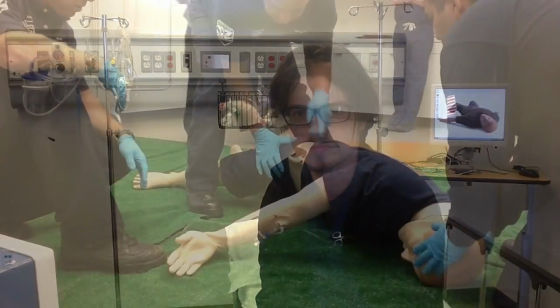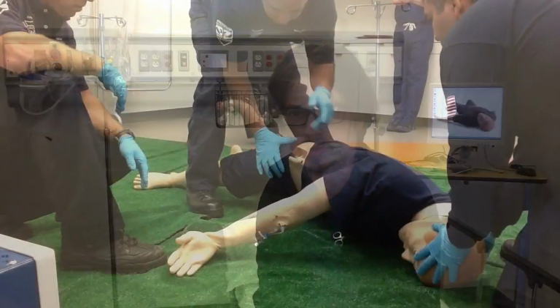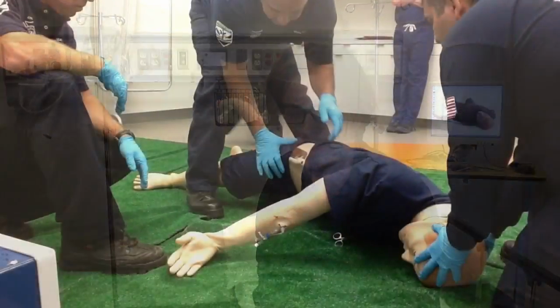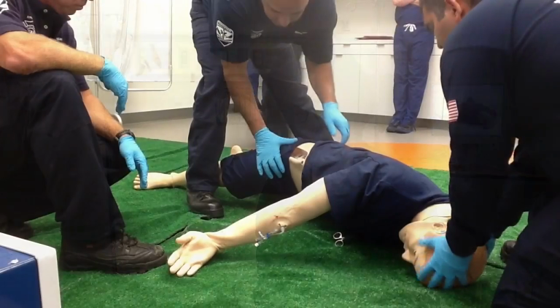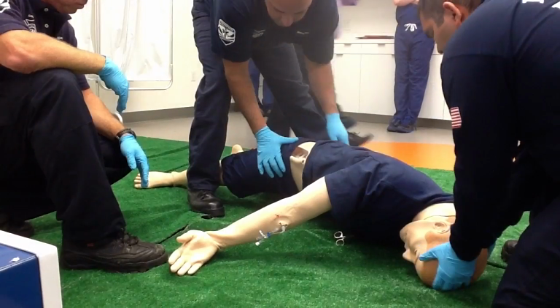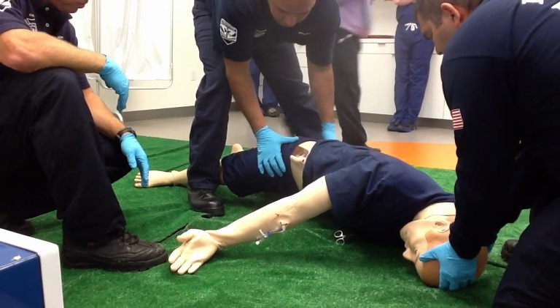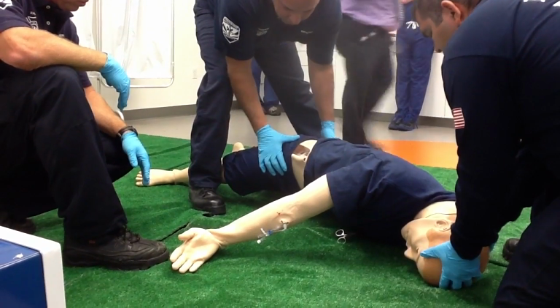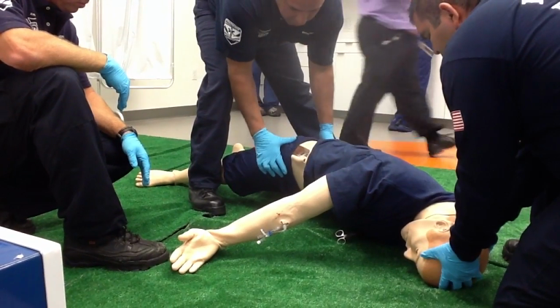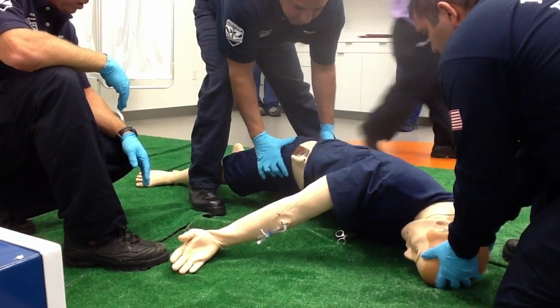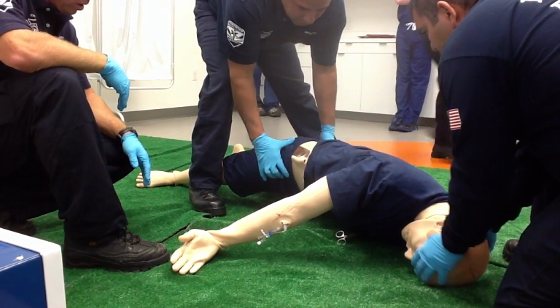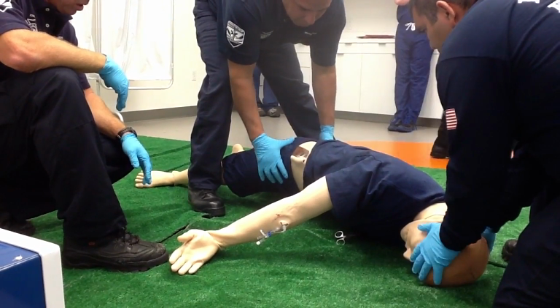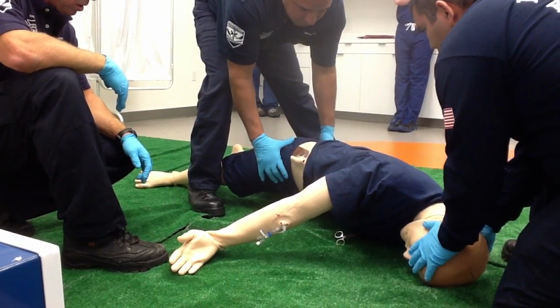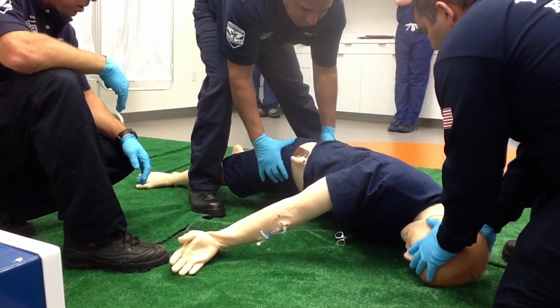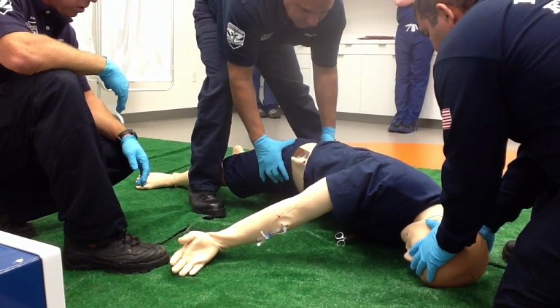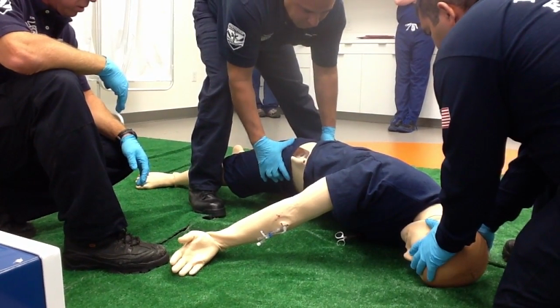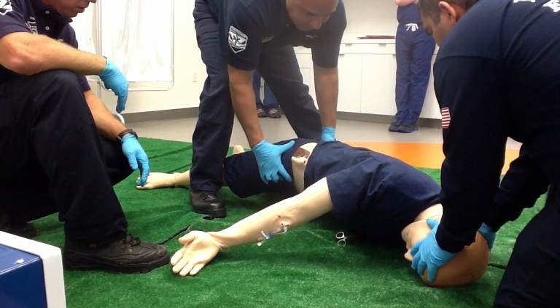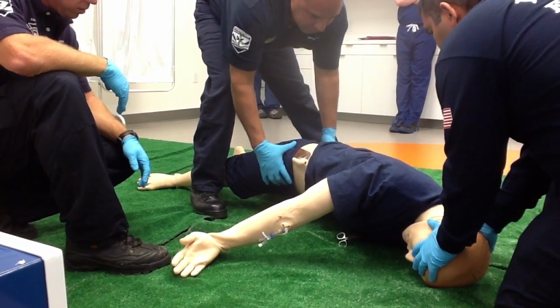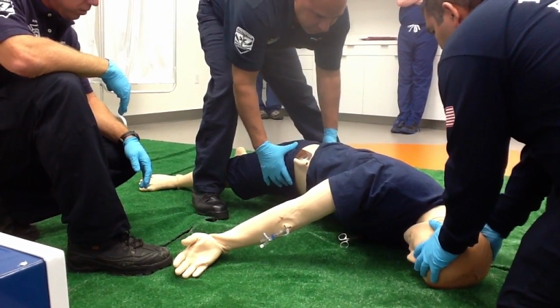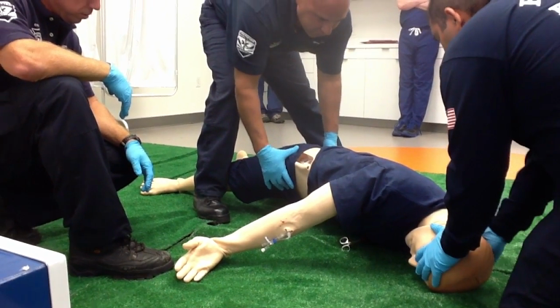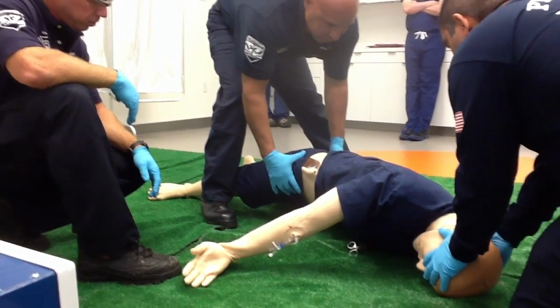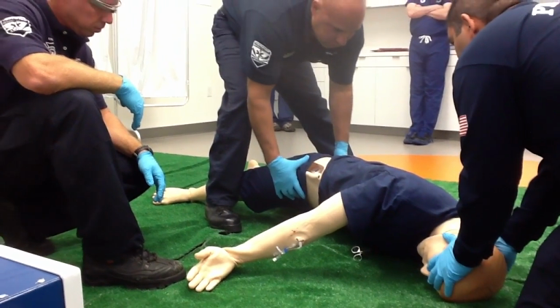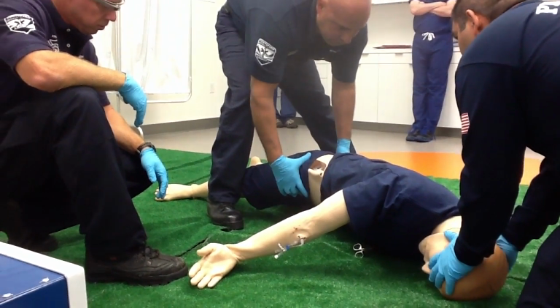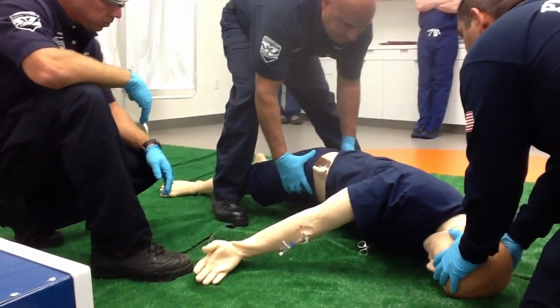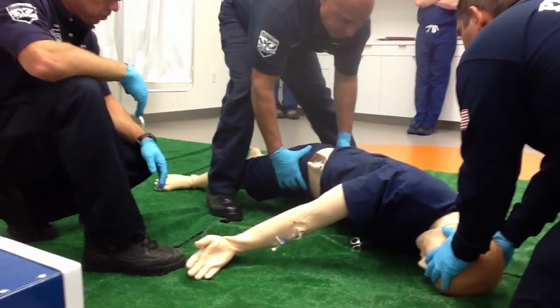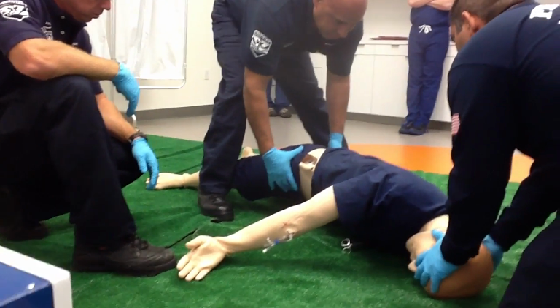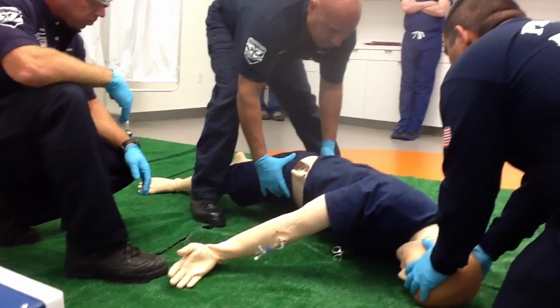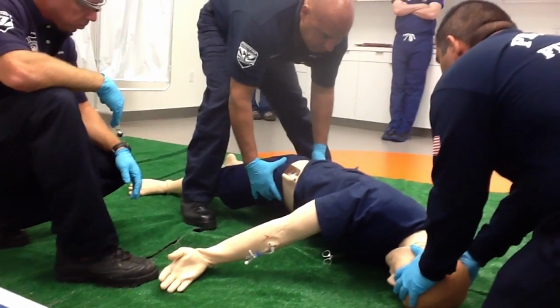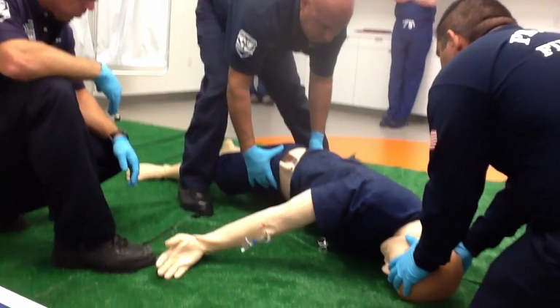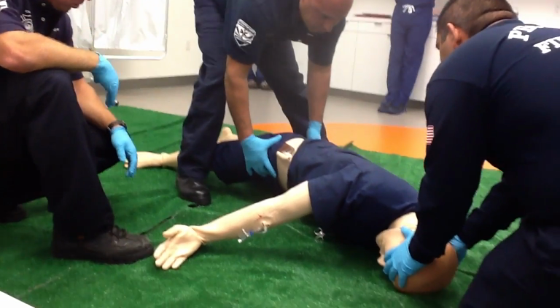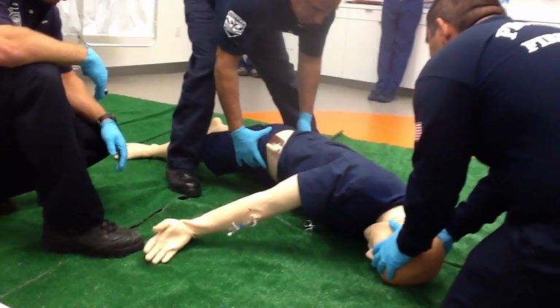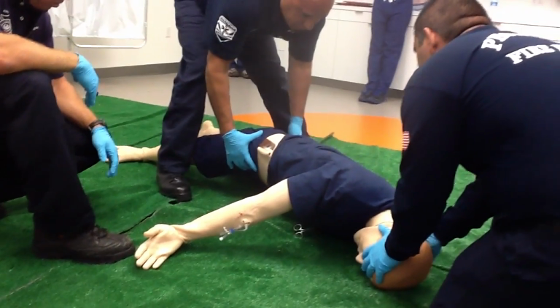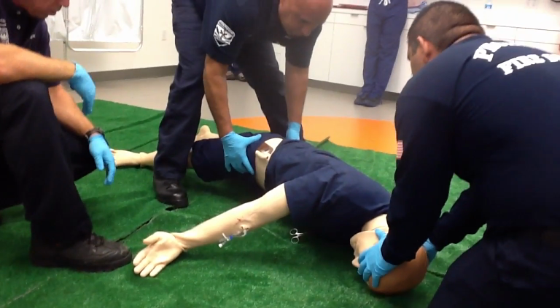Let's stabilize that. We're going to go ahead and roll him over onto his back. On the count of three — one, two, three.